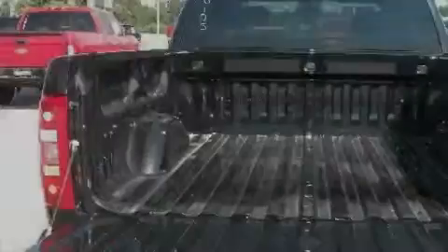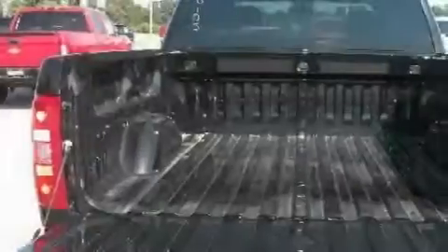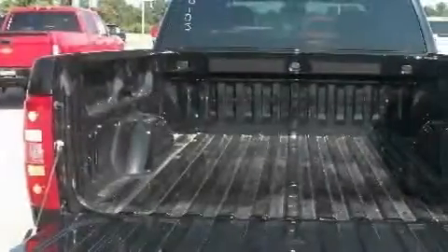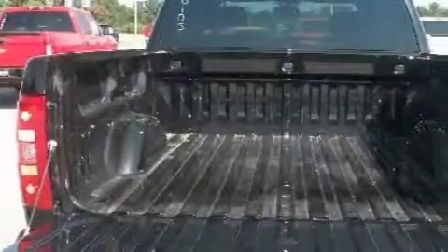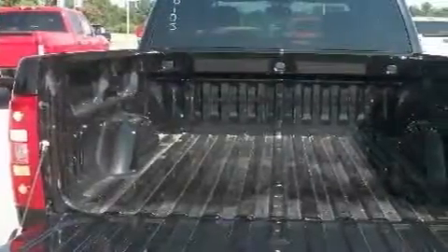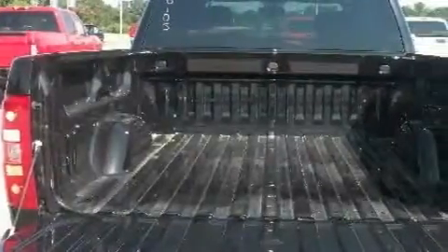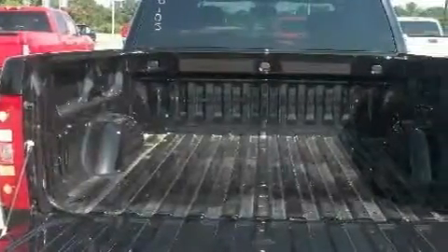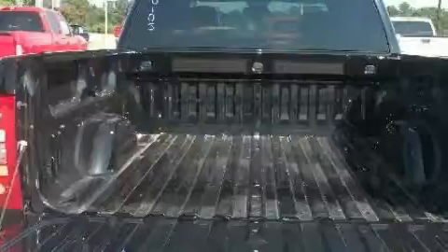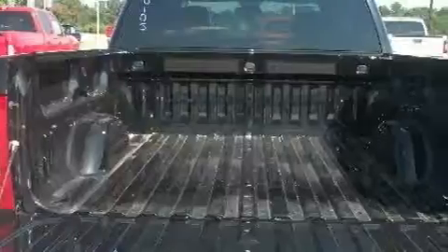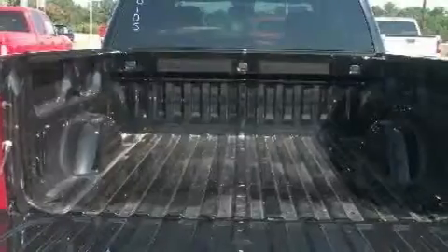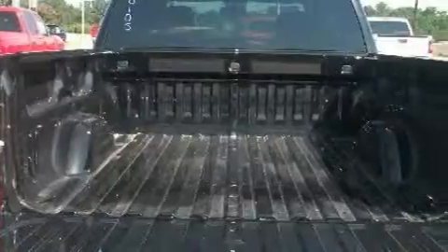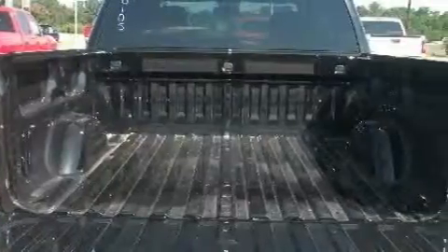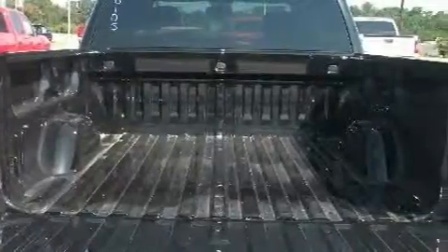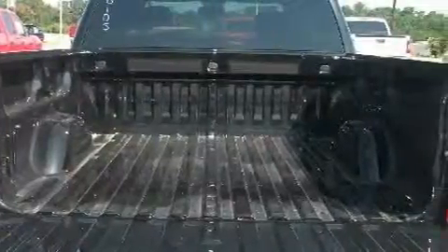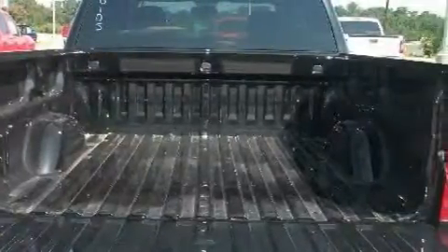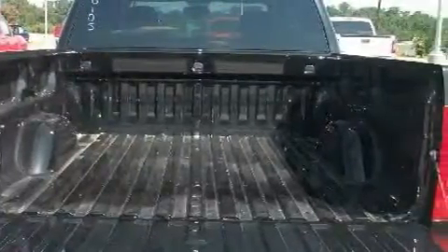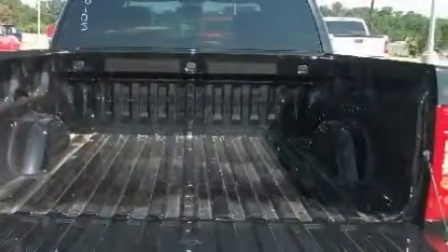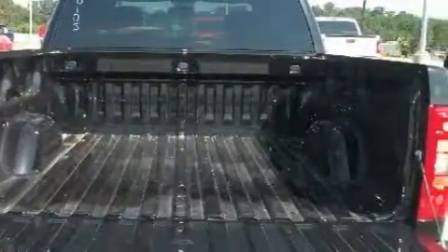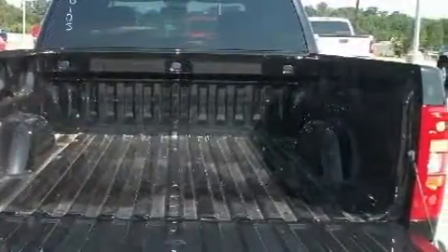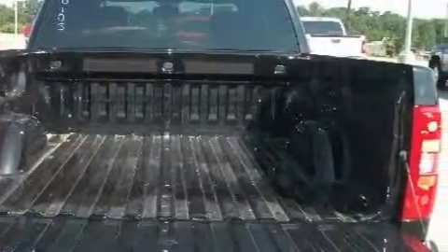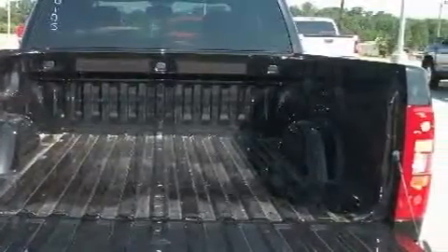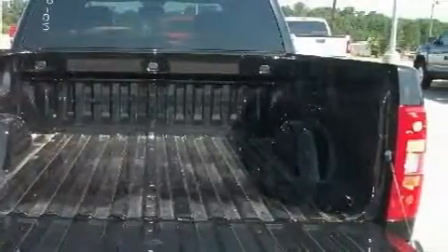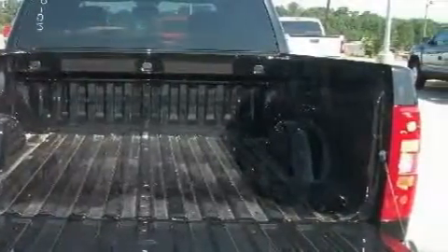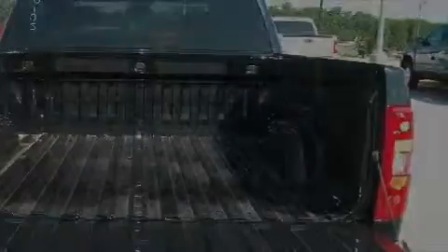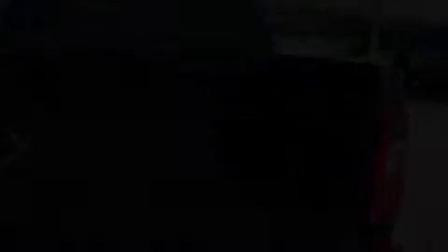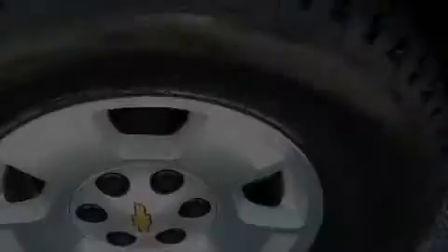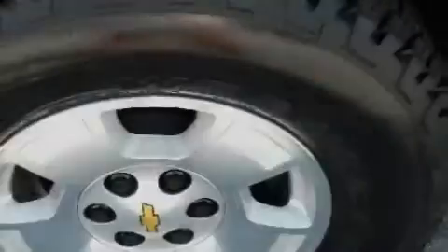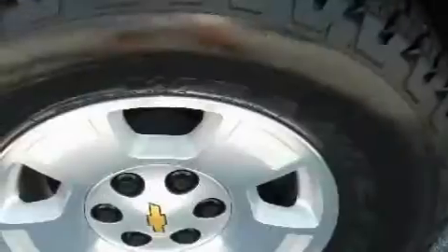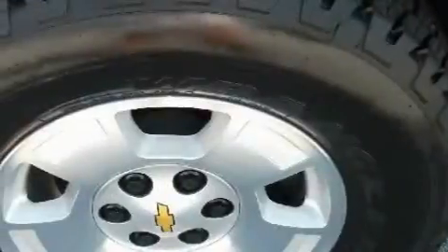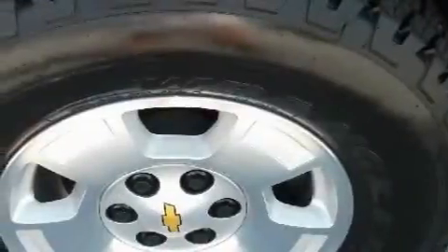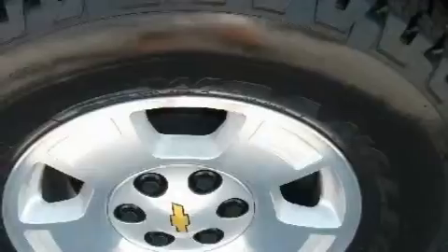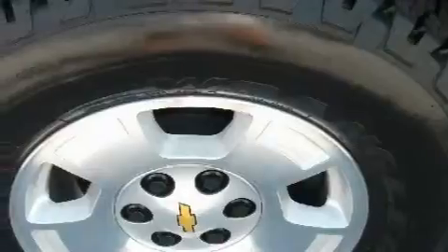Additional features include a low-tire pressure indicator, traction control and stability control systems, and this automobile's stylish design always looks great.